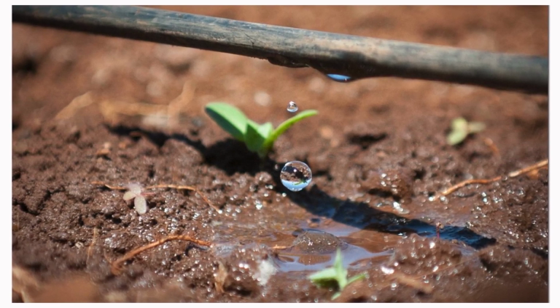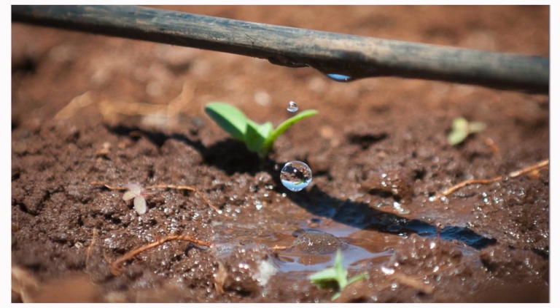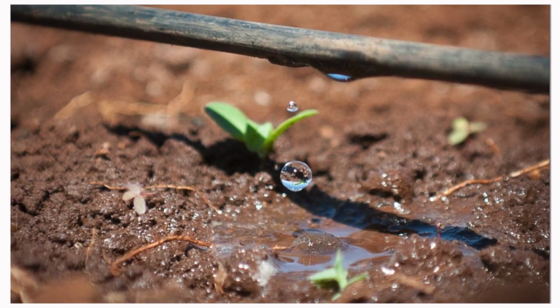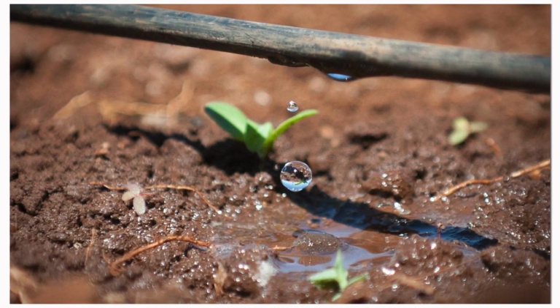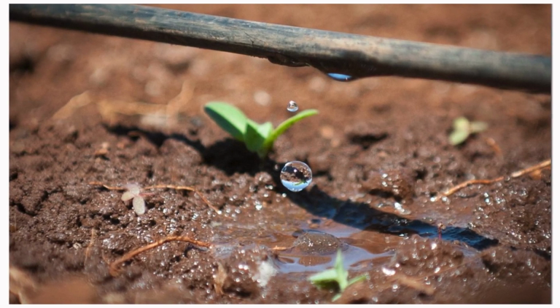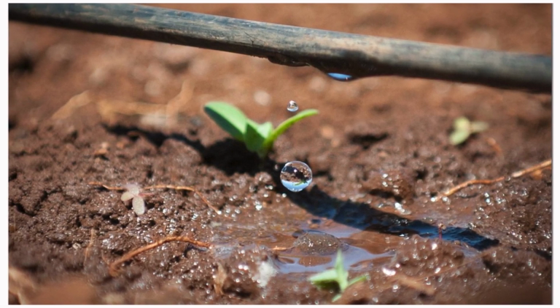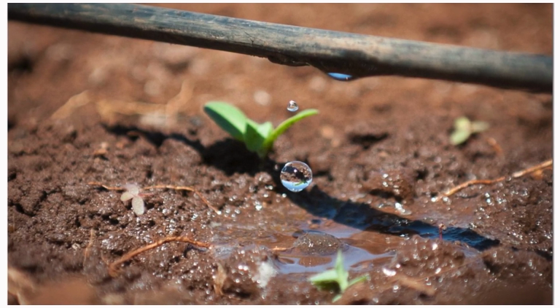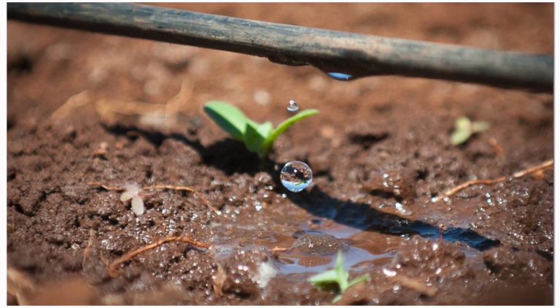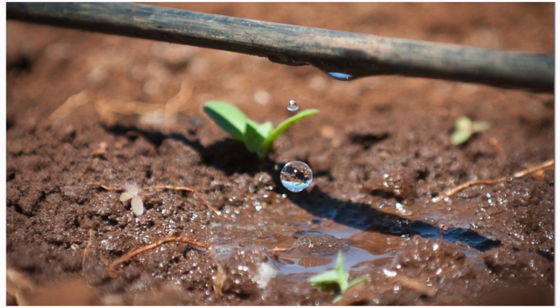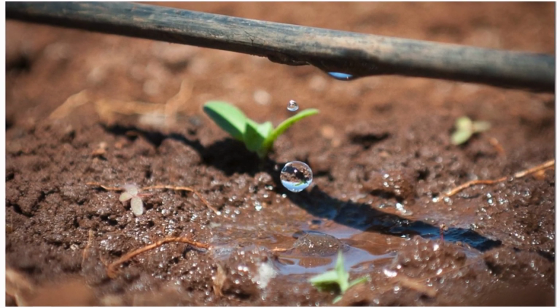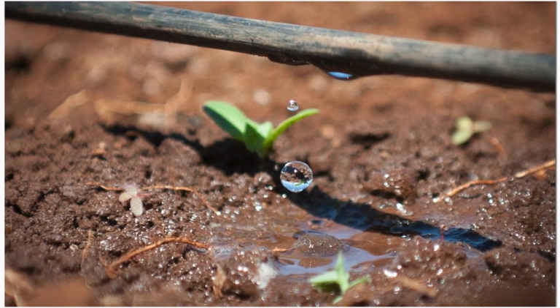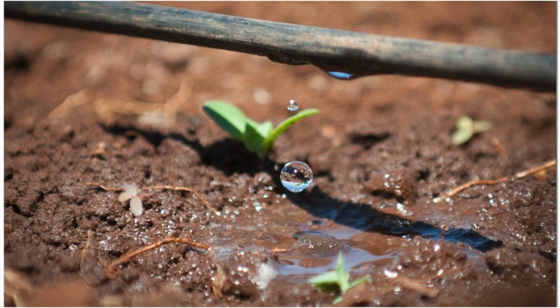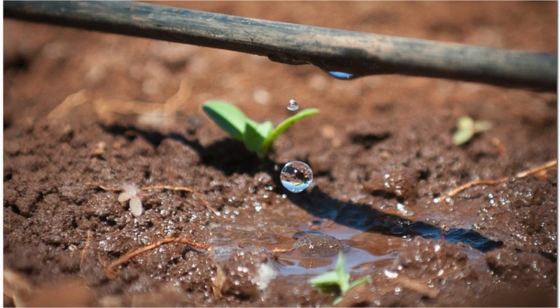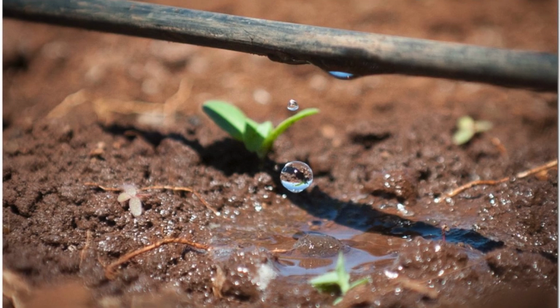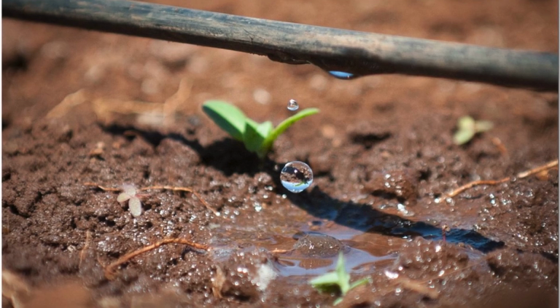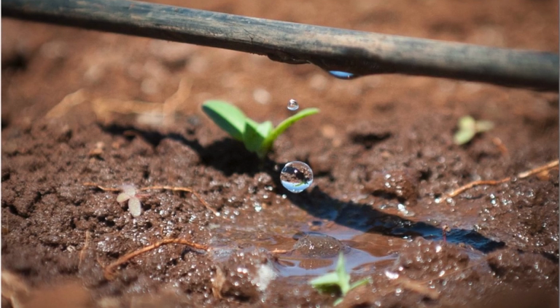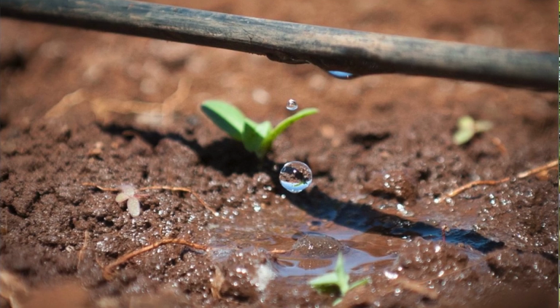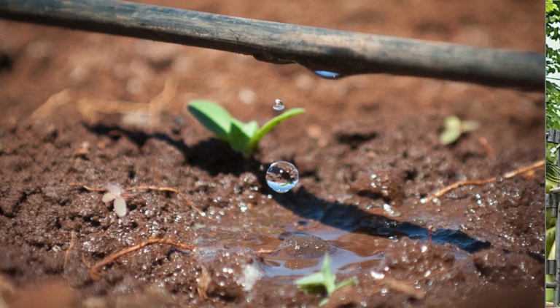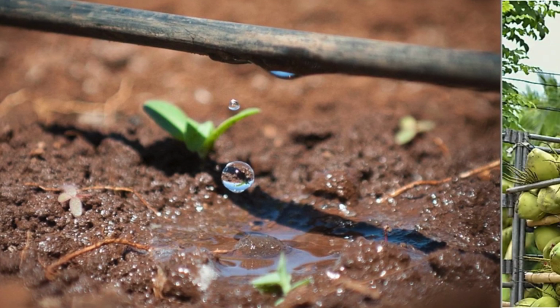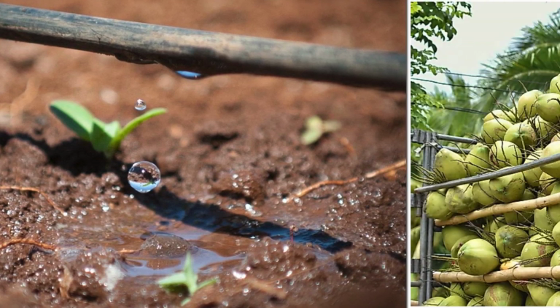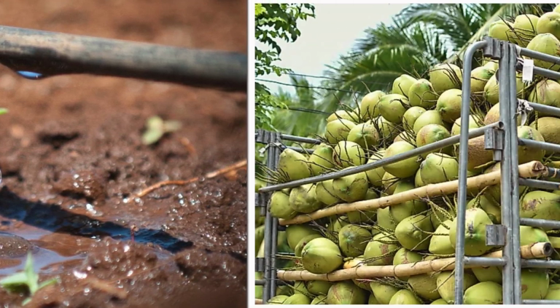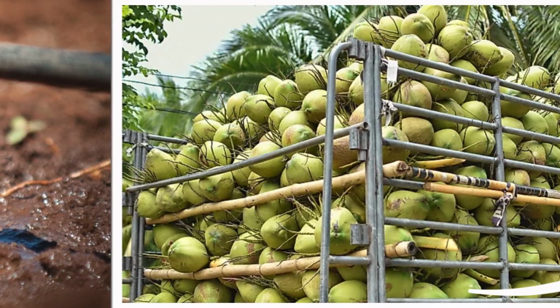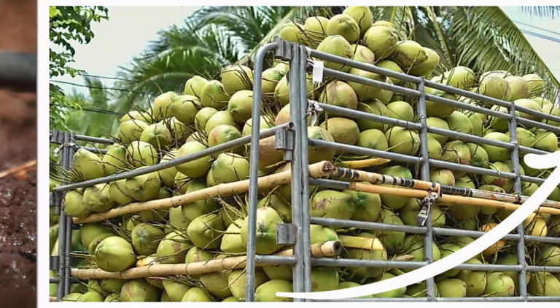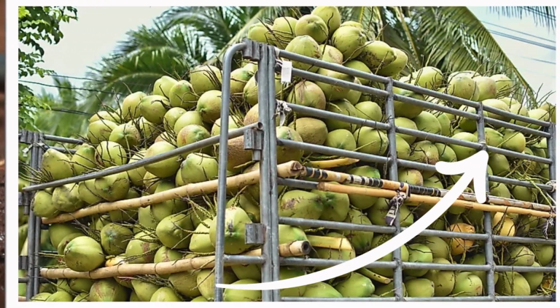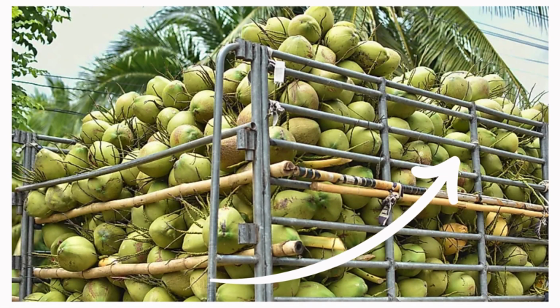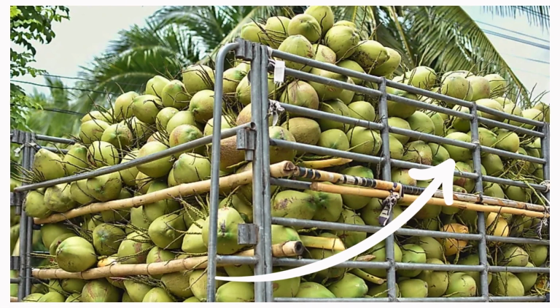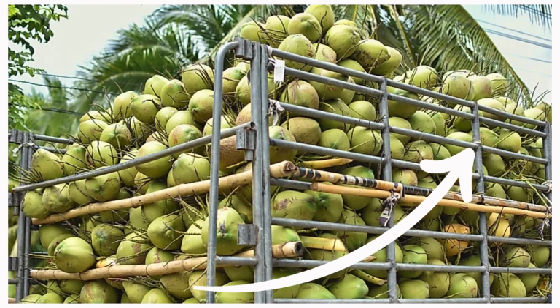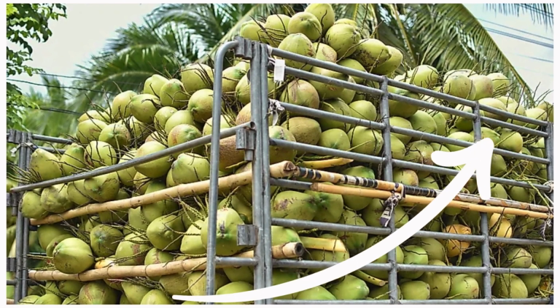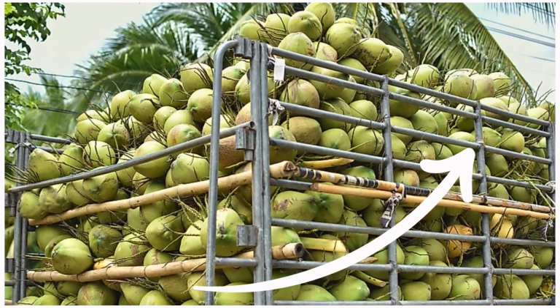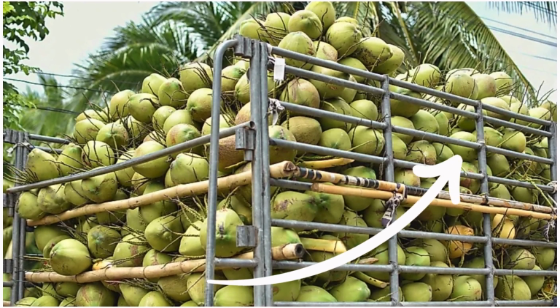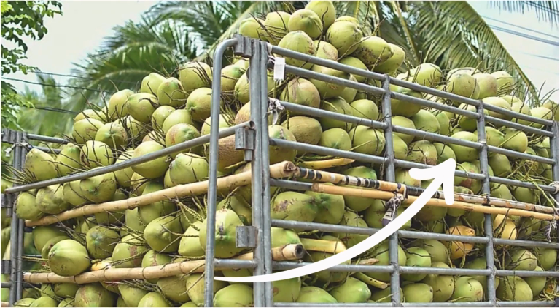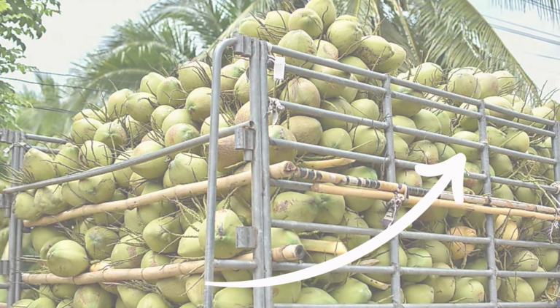This system uses drip, saving water and nutrients, yet enhancing production.